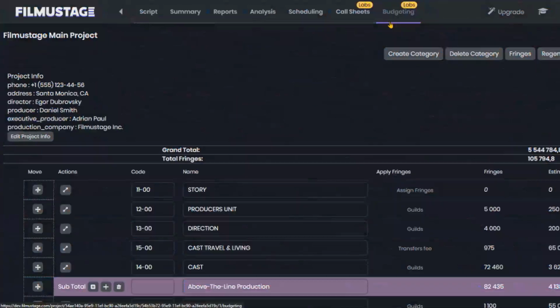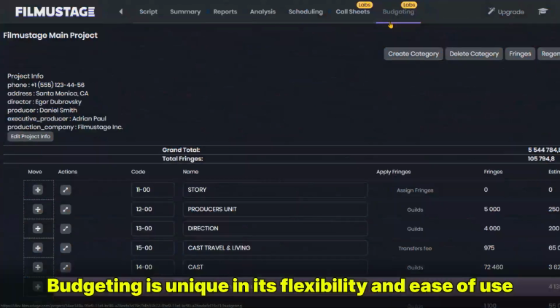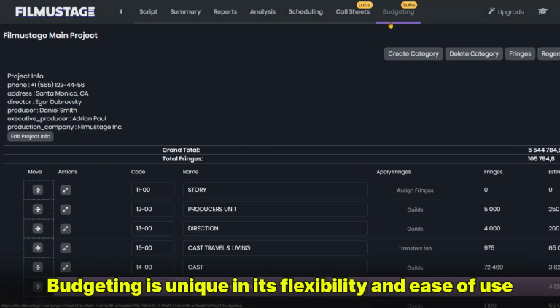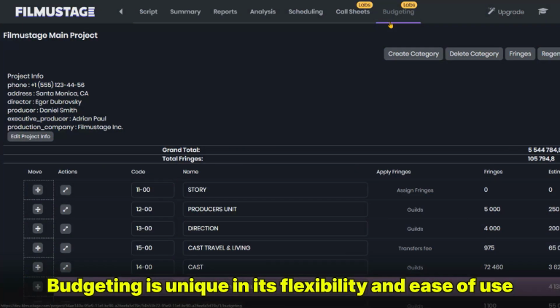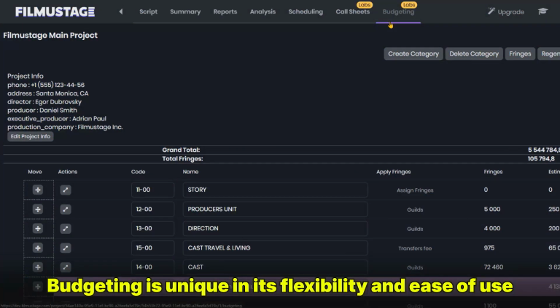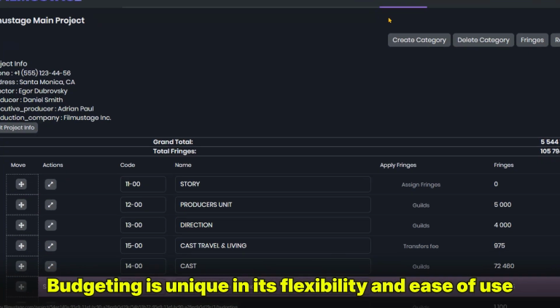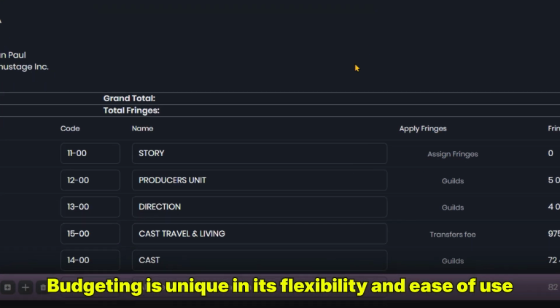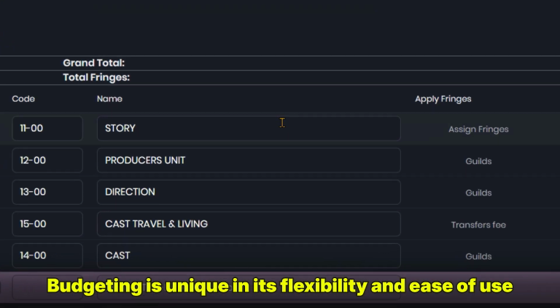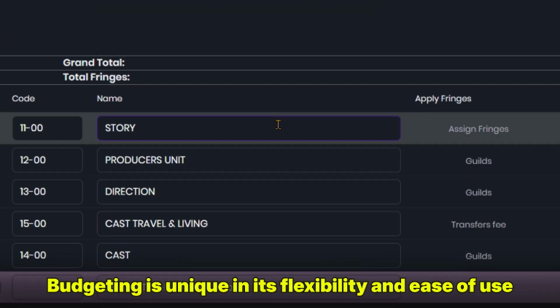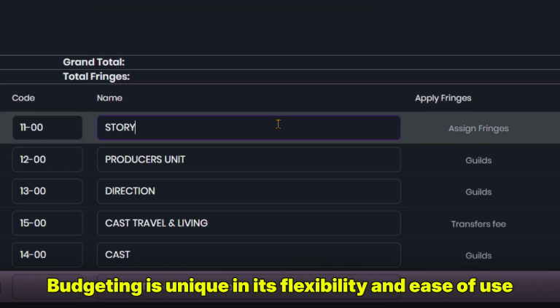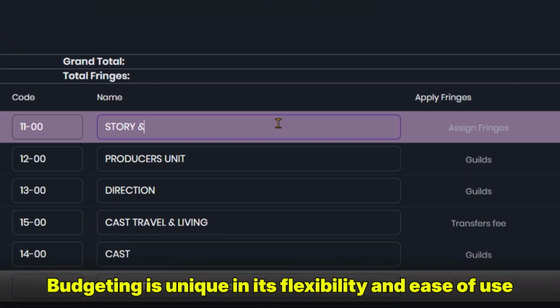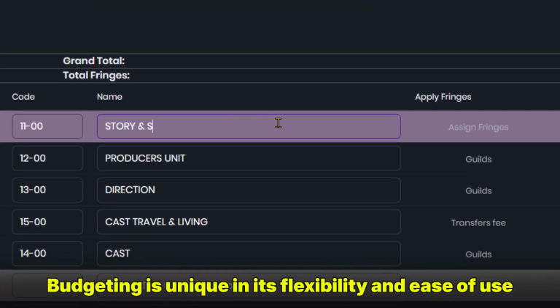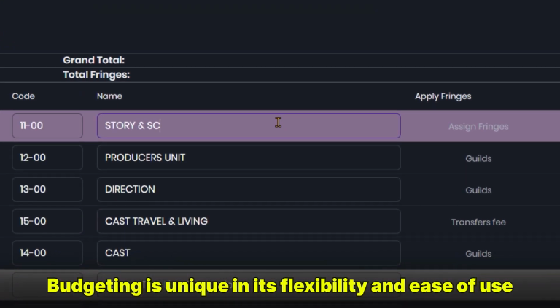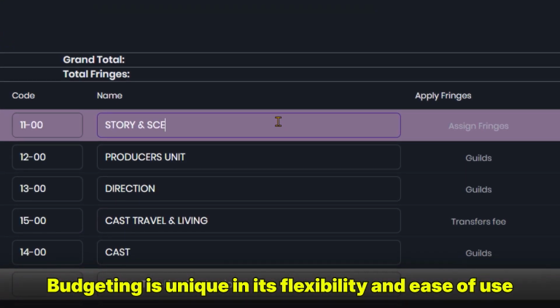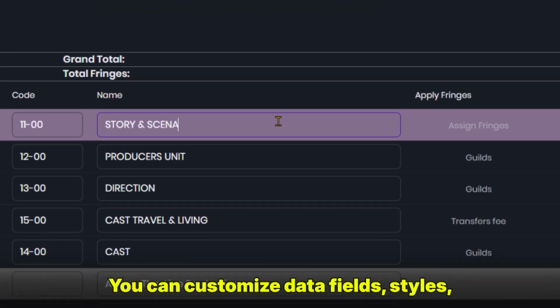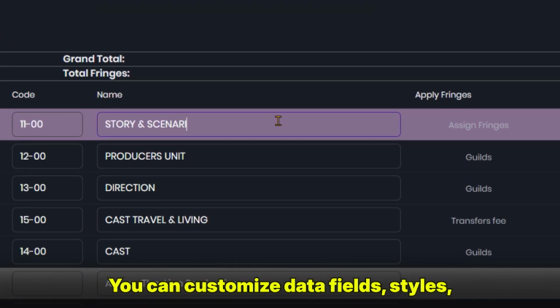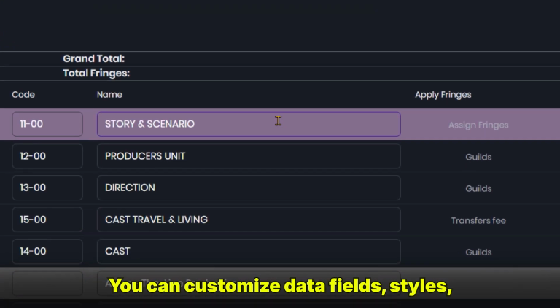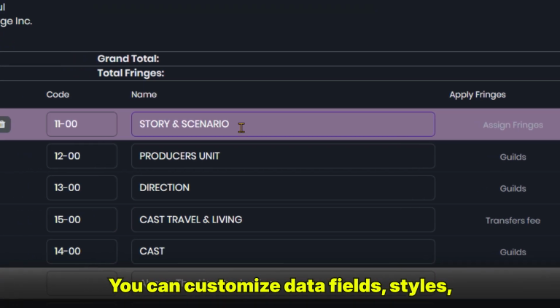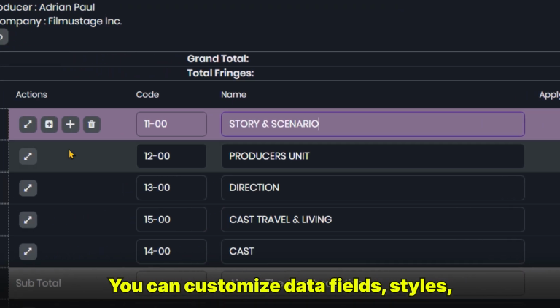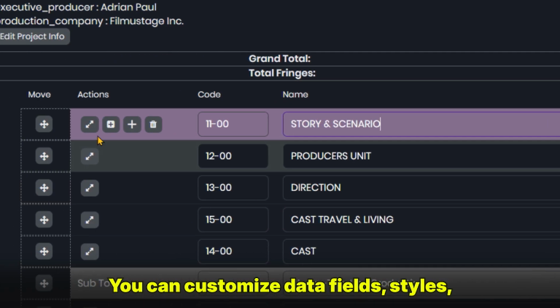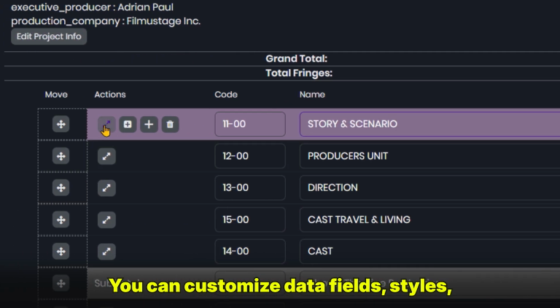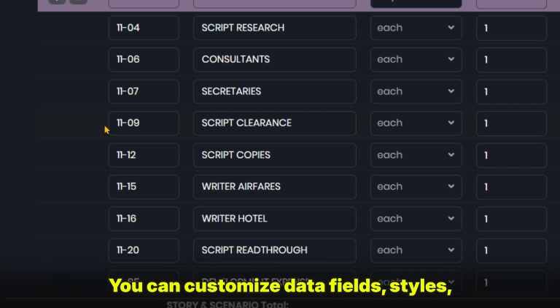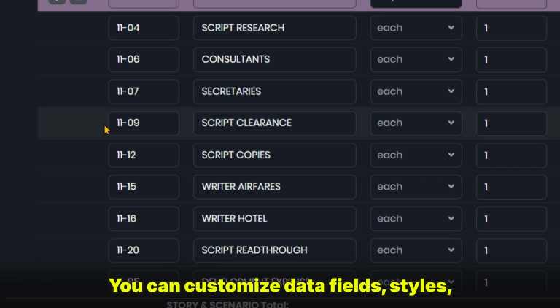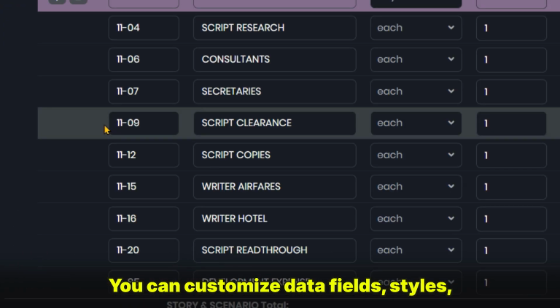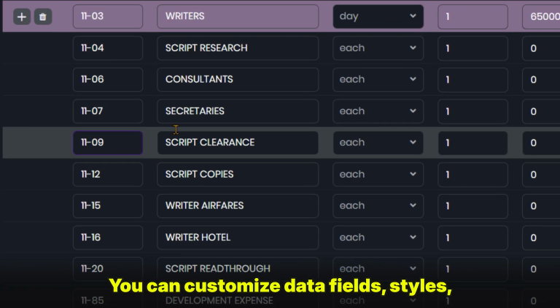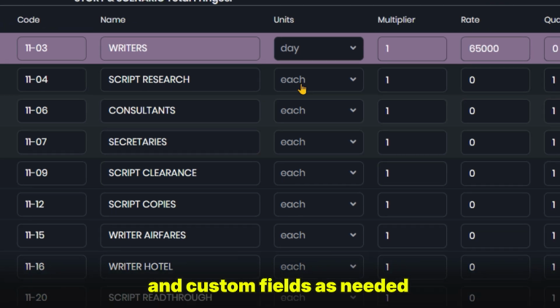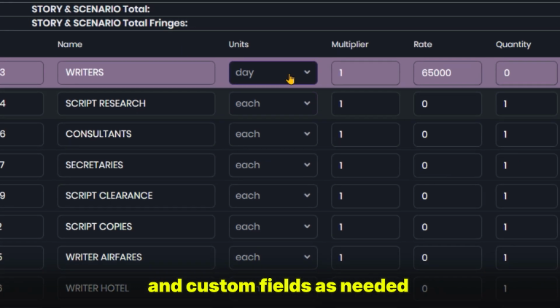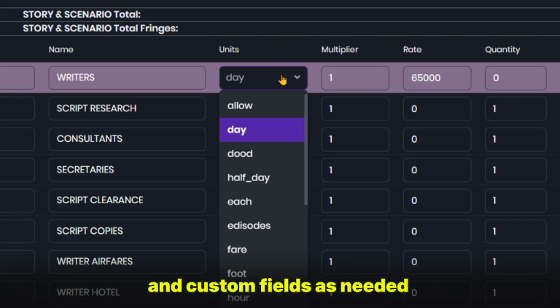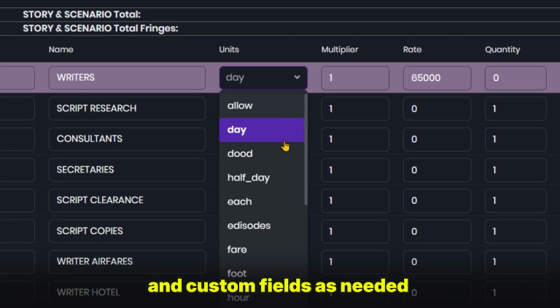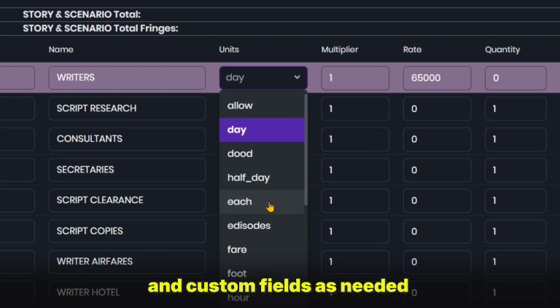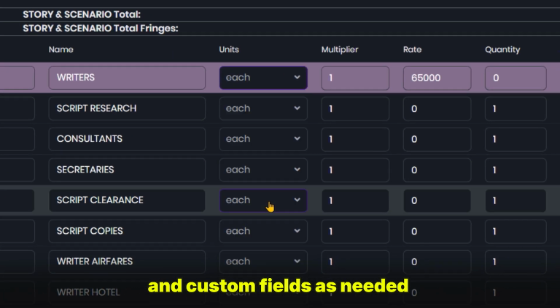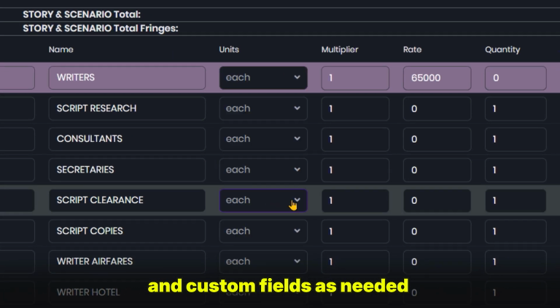Budgeting is unique in its flexibility and ease of use. You can customize data fields, styles, and custom fields as needed.